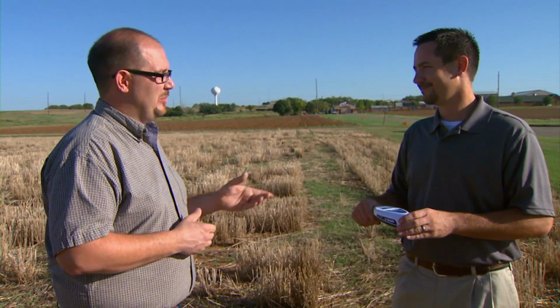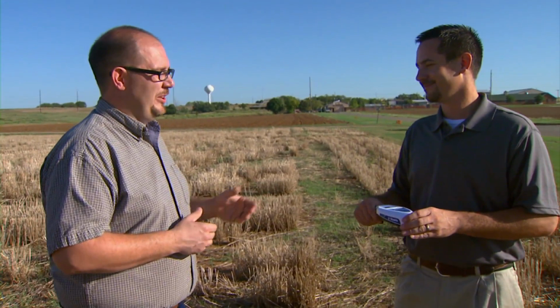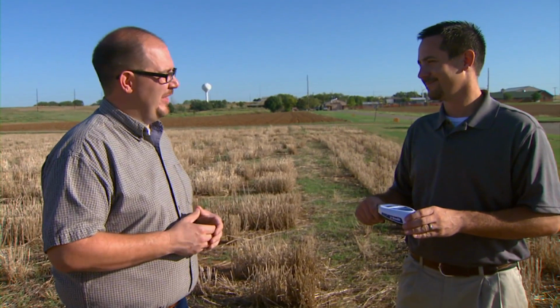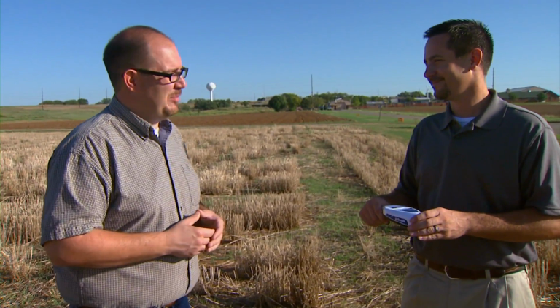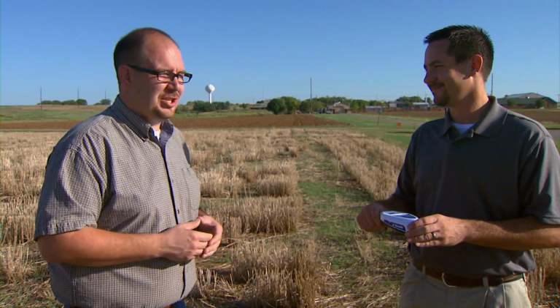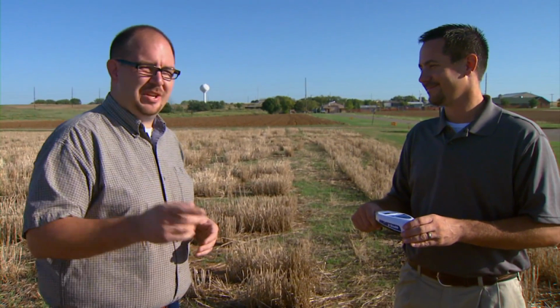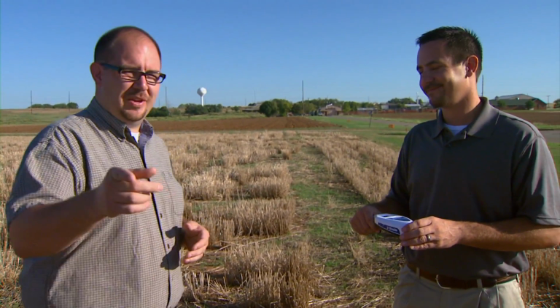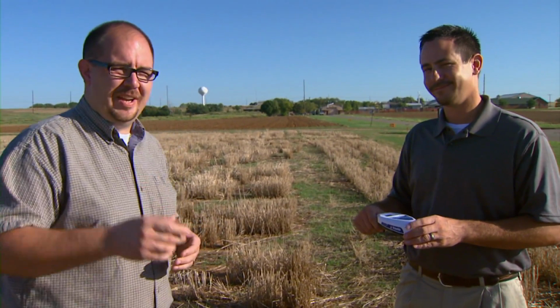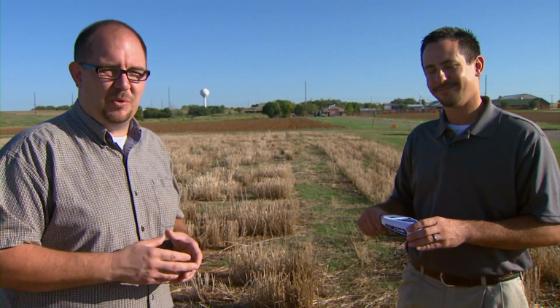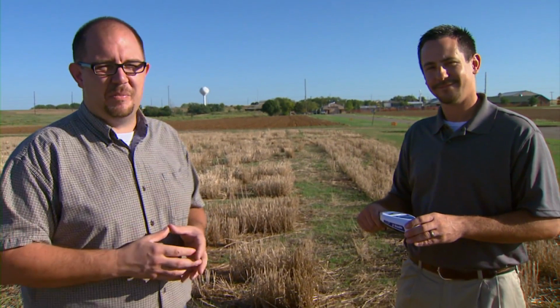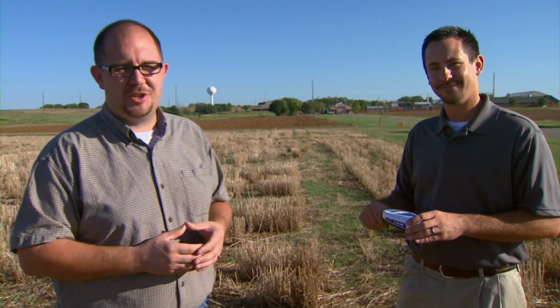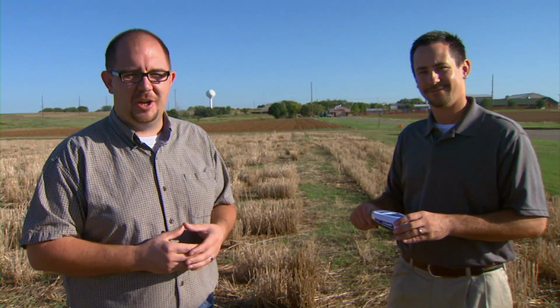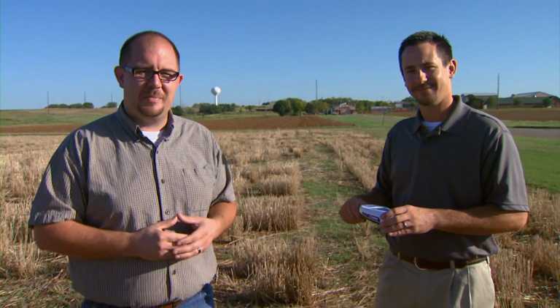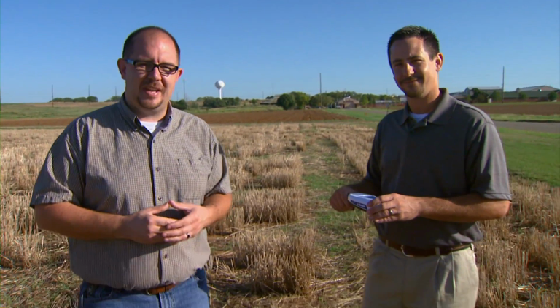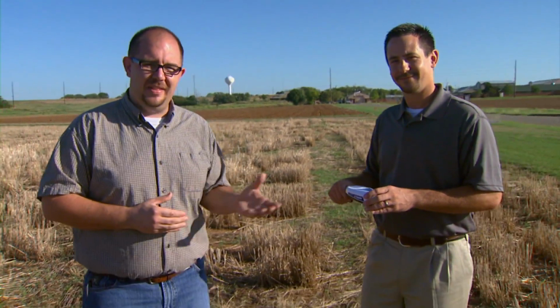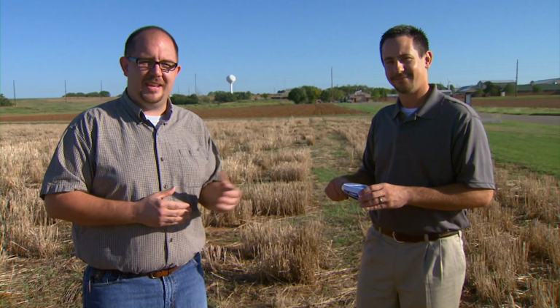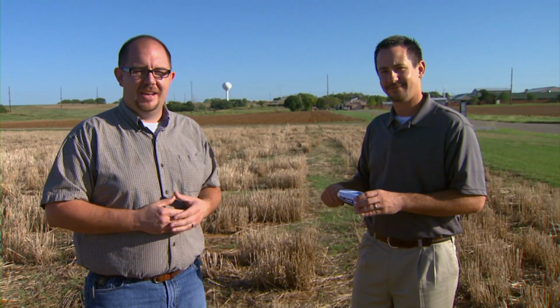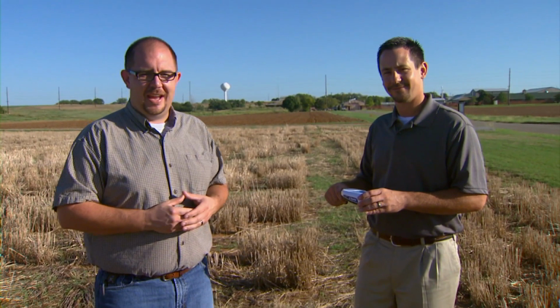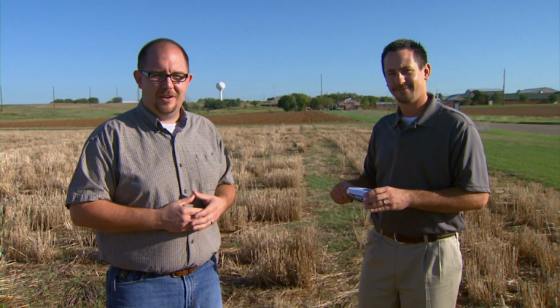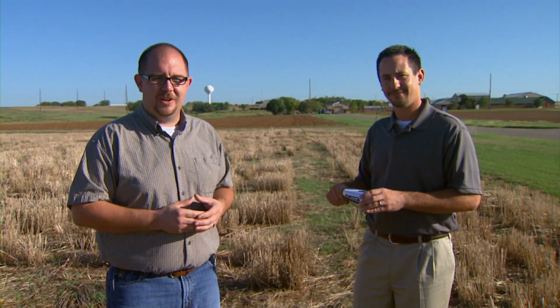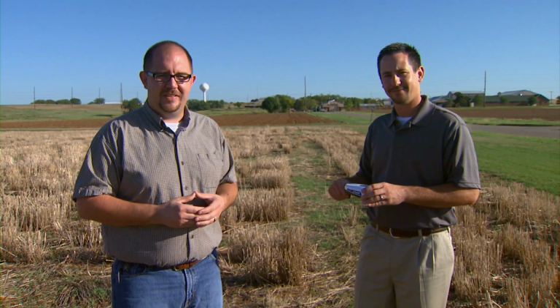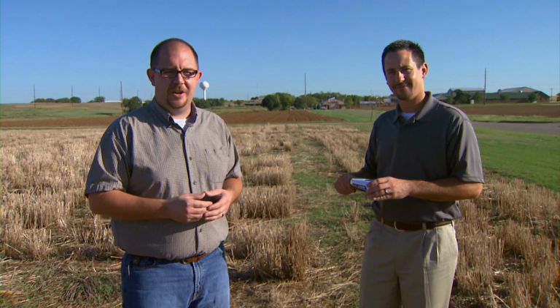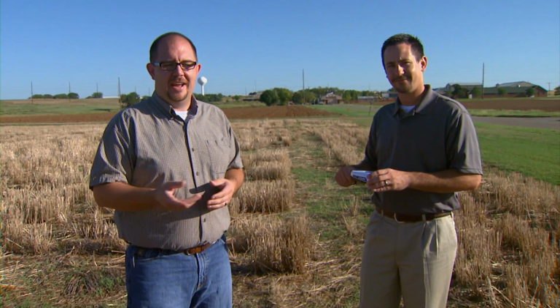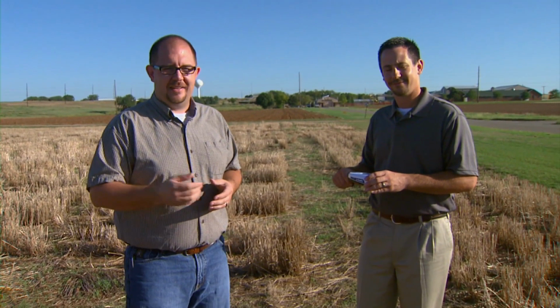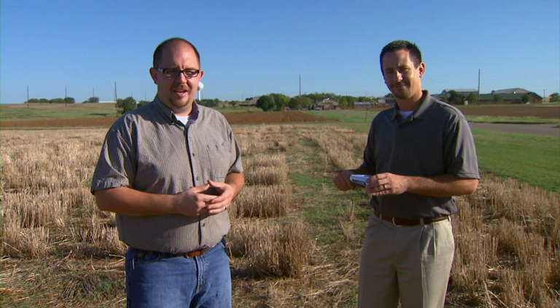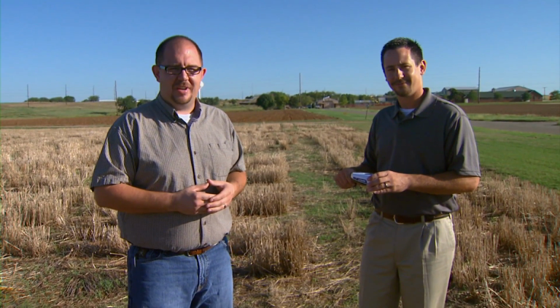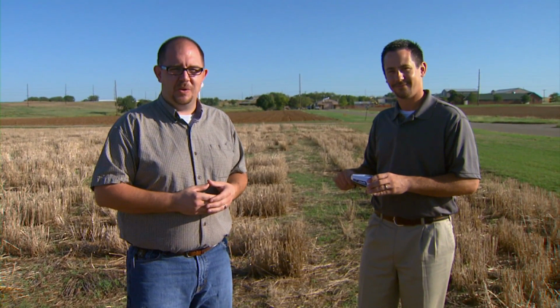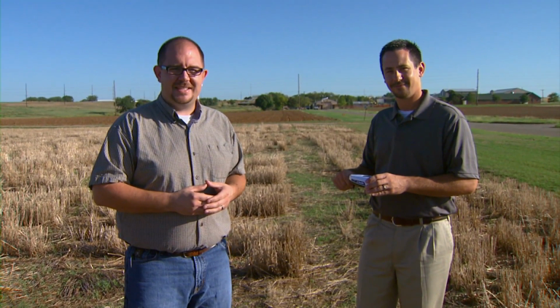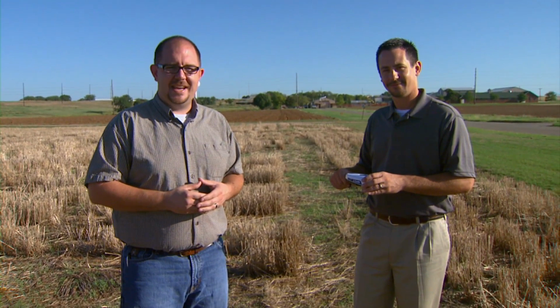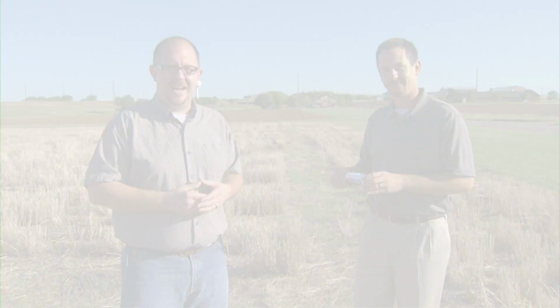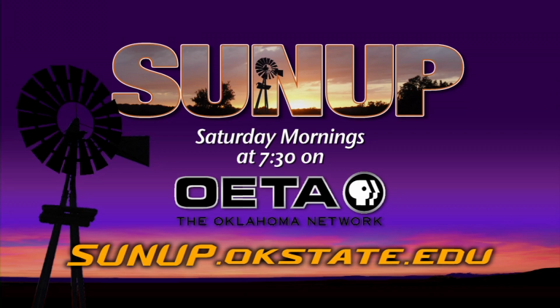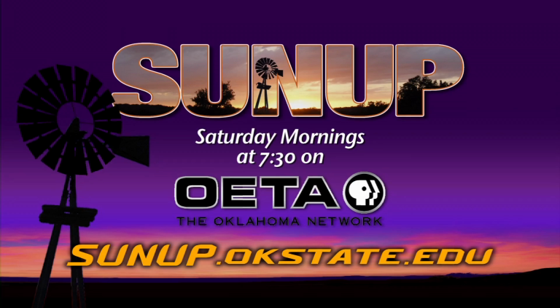Dr. Bryan, thank you very much. And you can find out more information on our website about the handheld Green Seeker at sunup.okstate.edu.